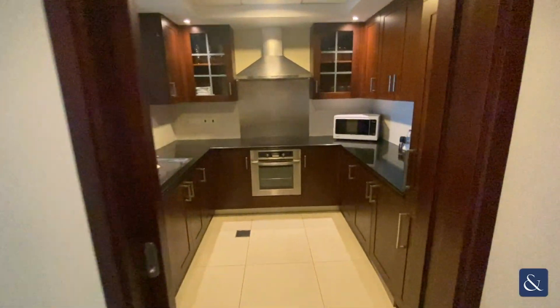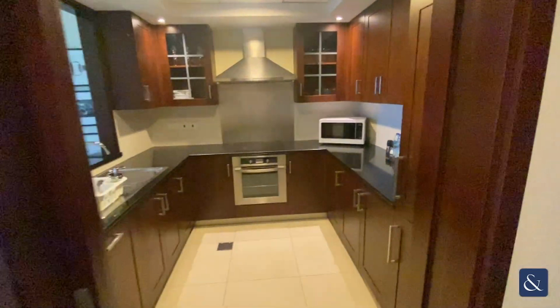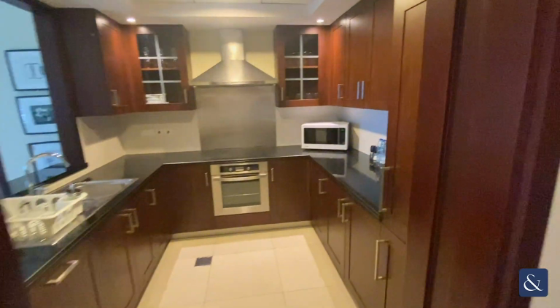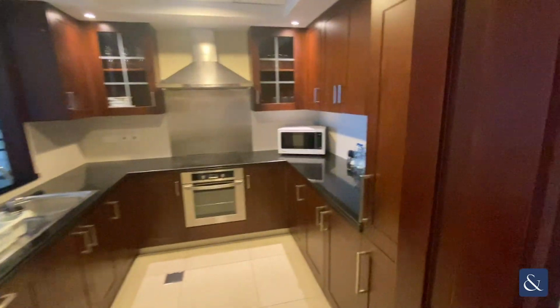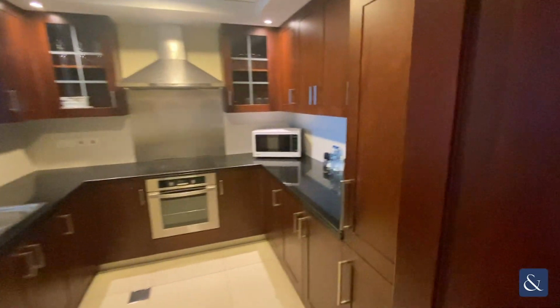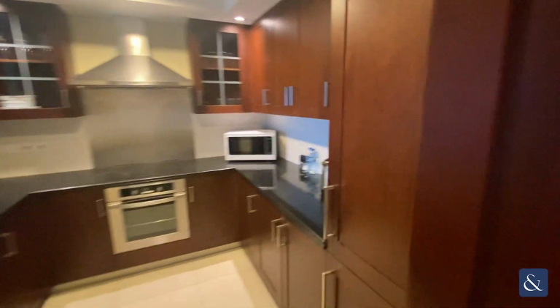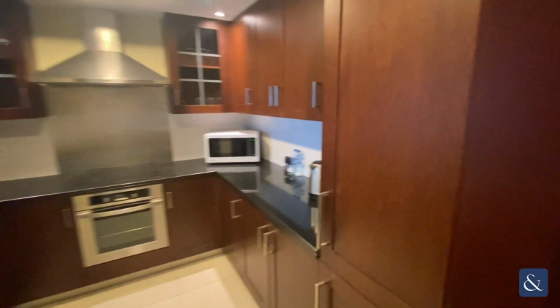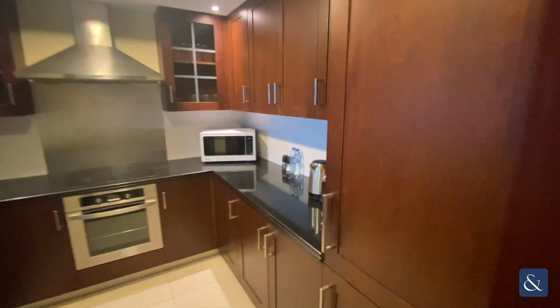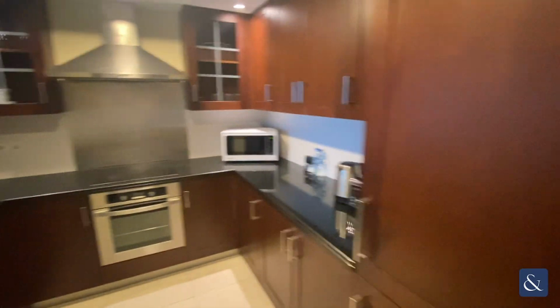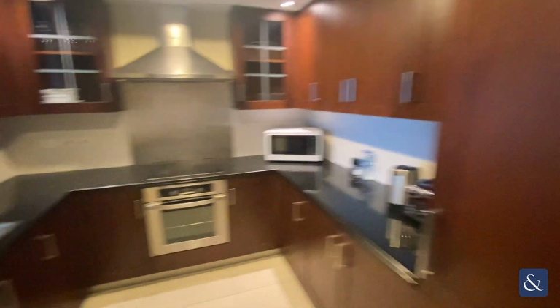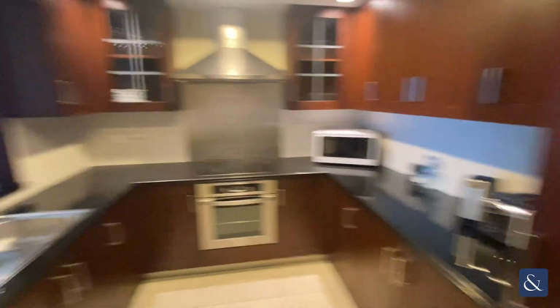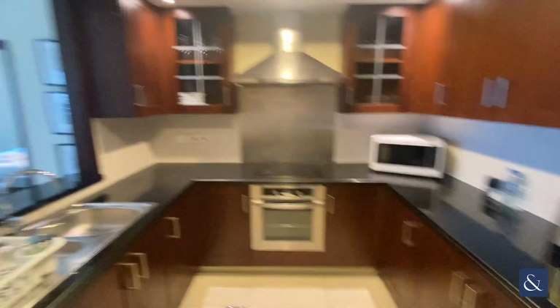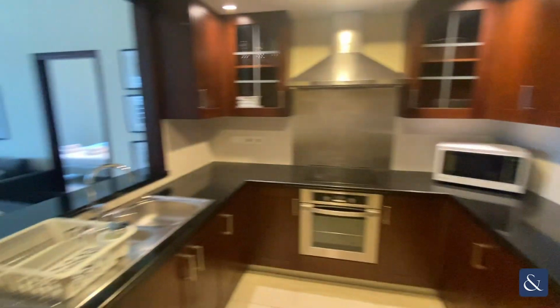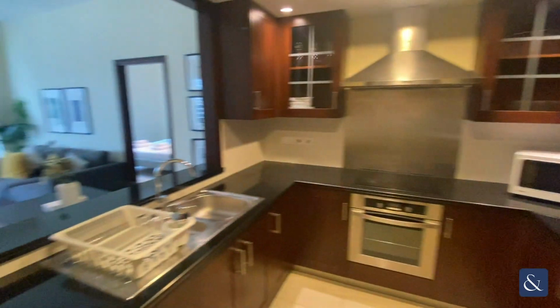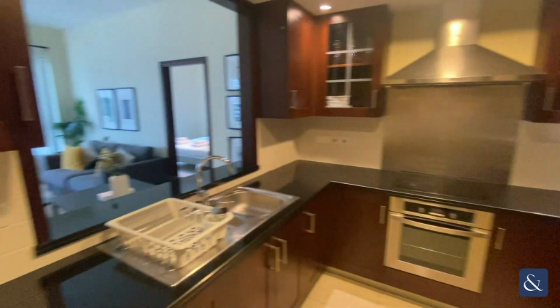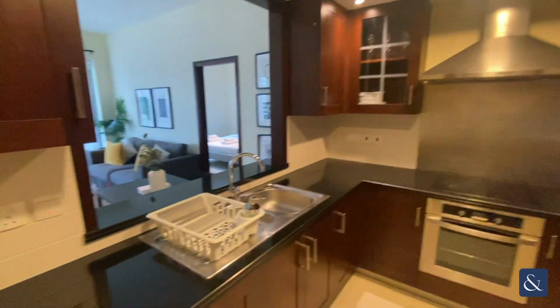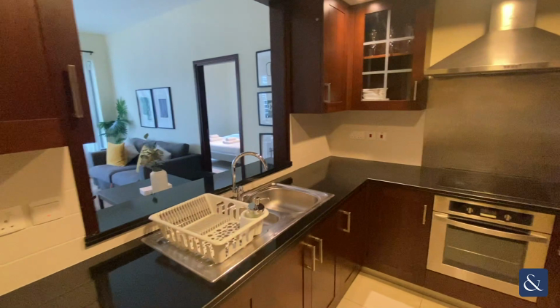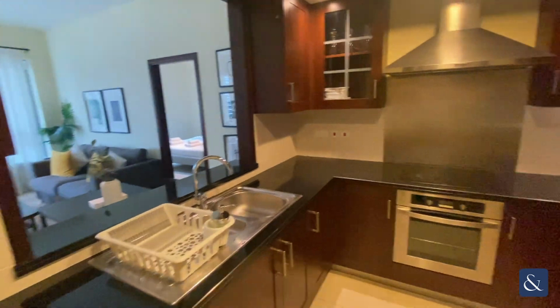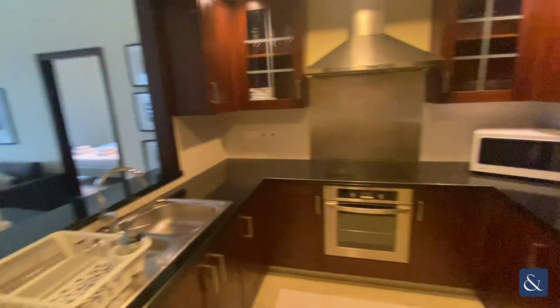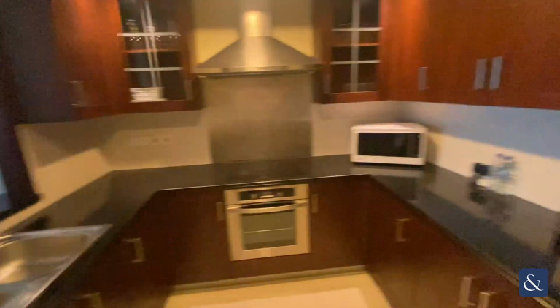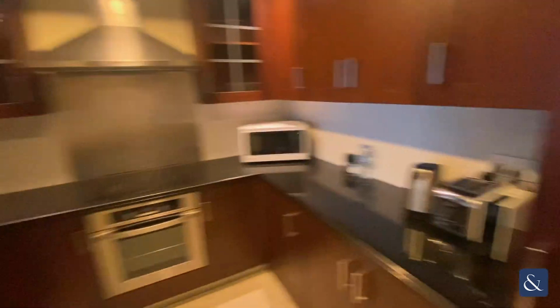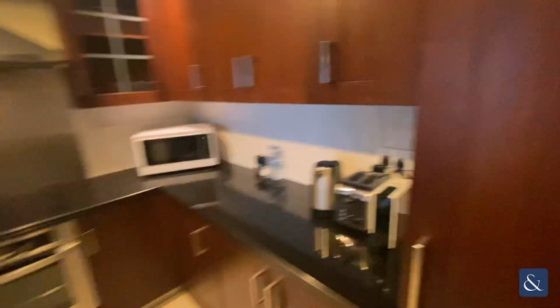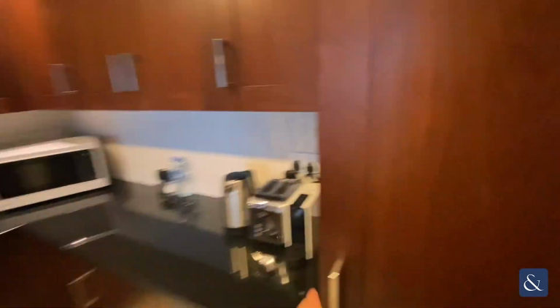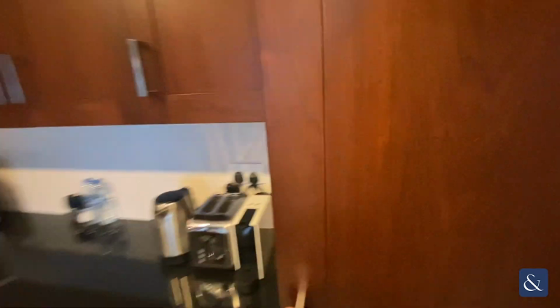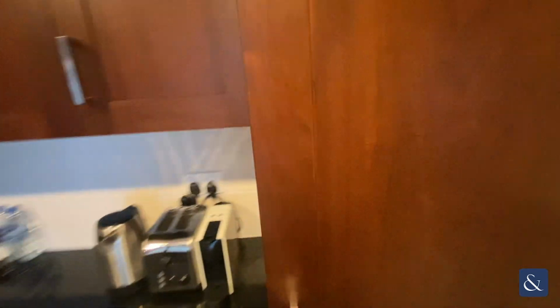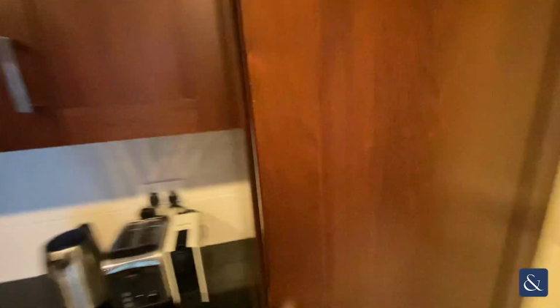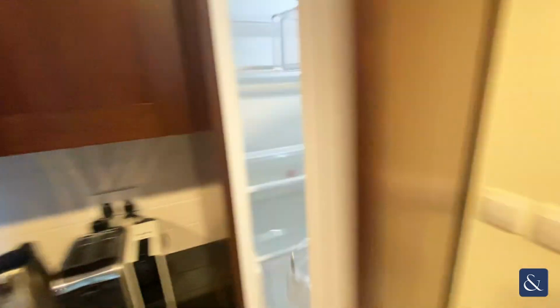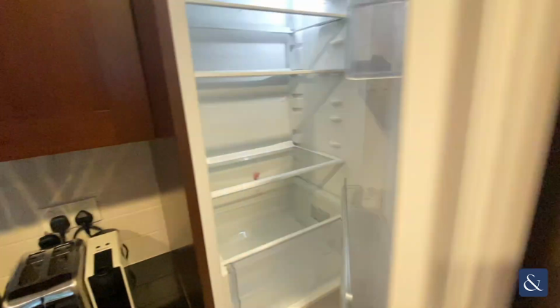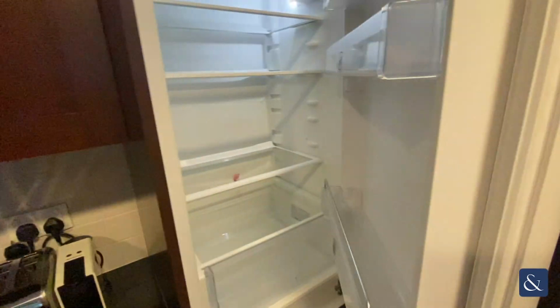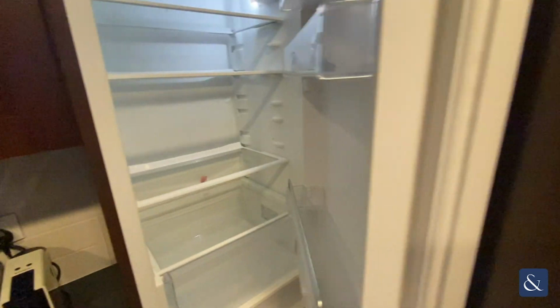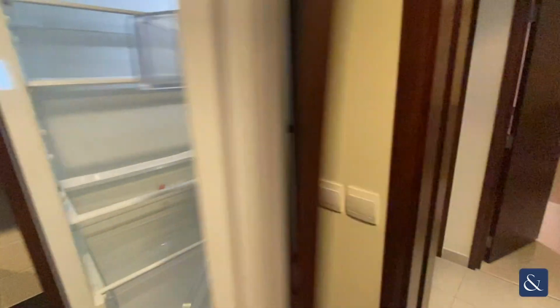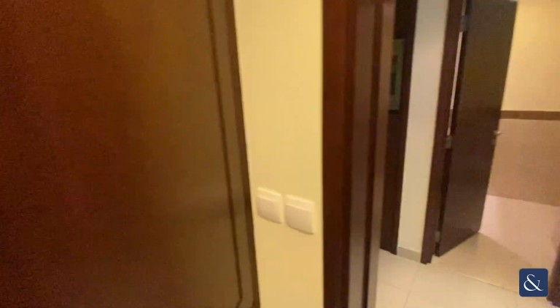Across from here is the kitchen area, fully equipped with appliances.